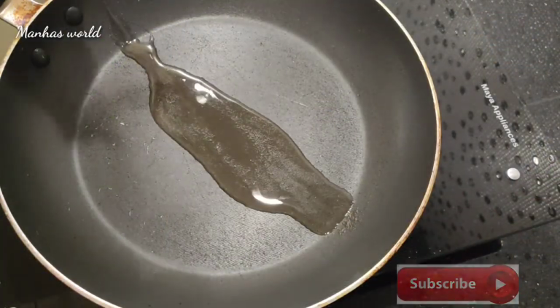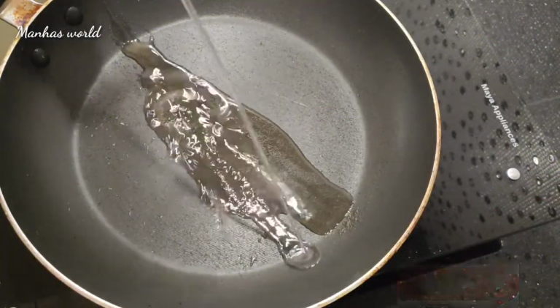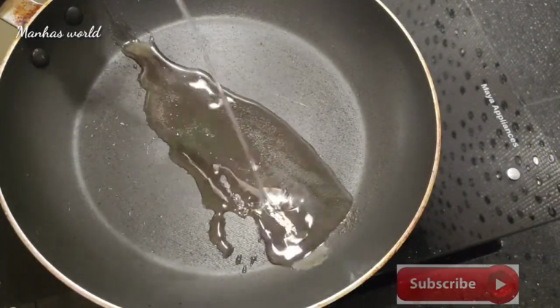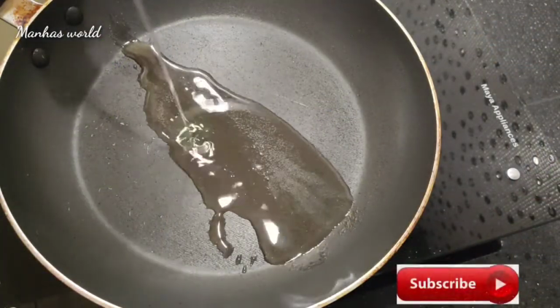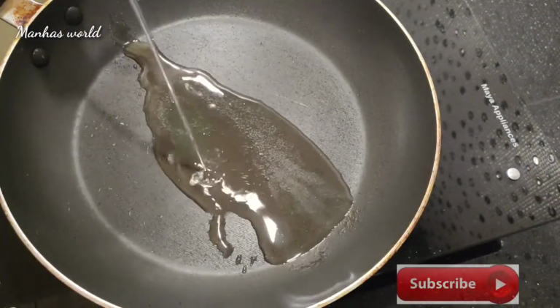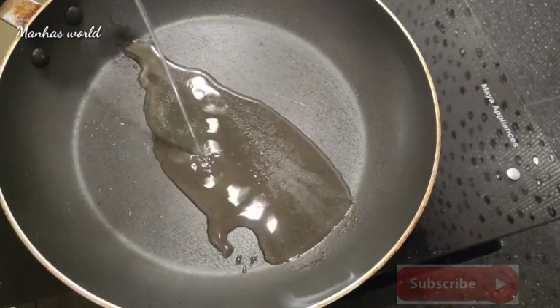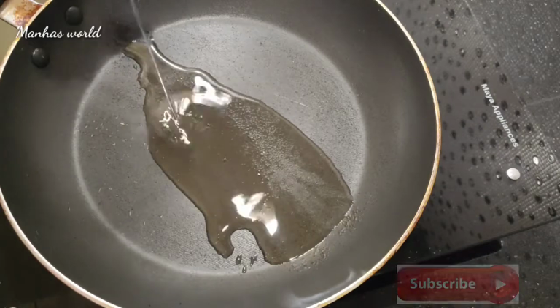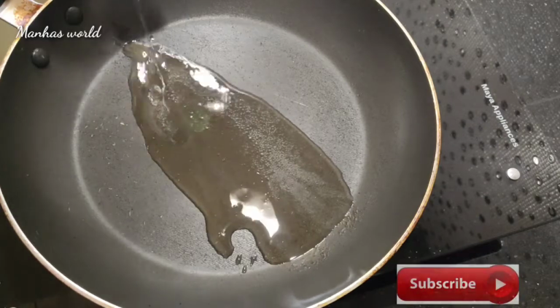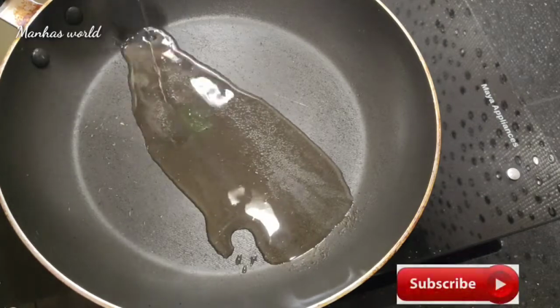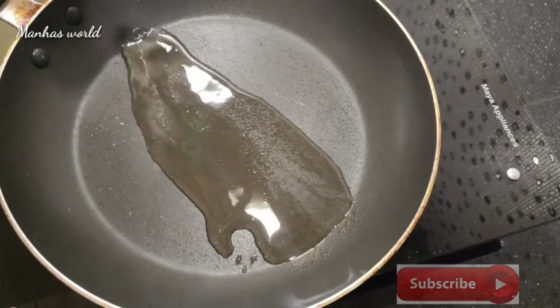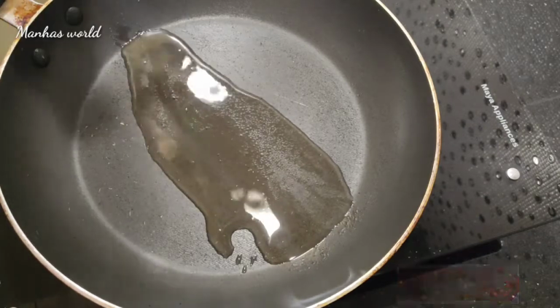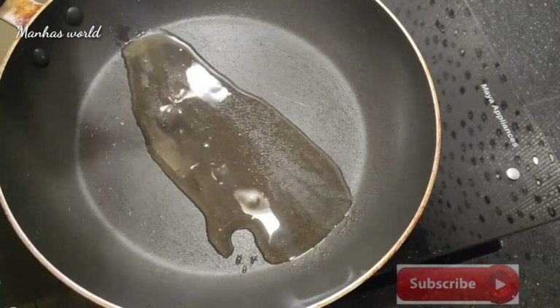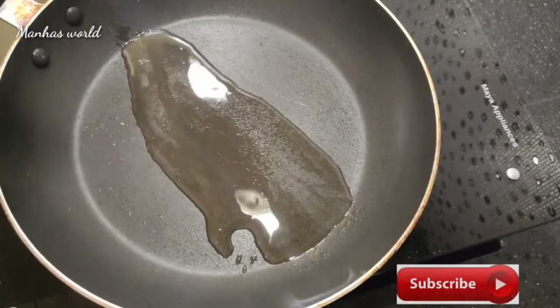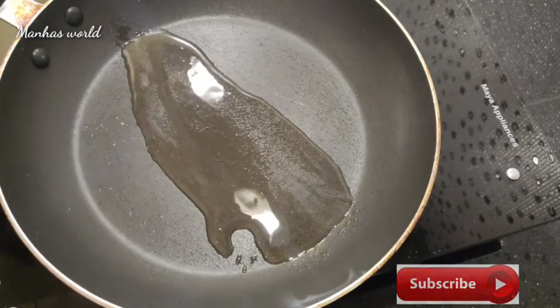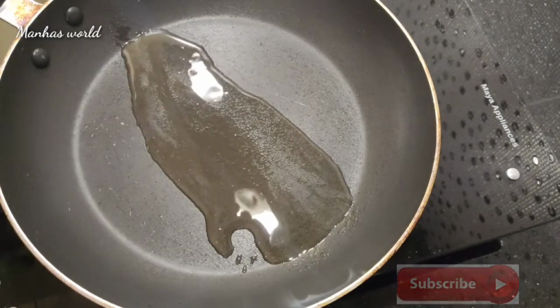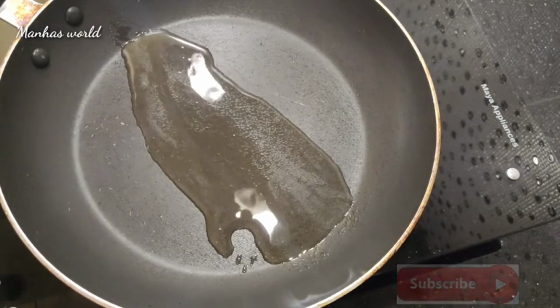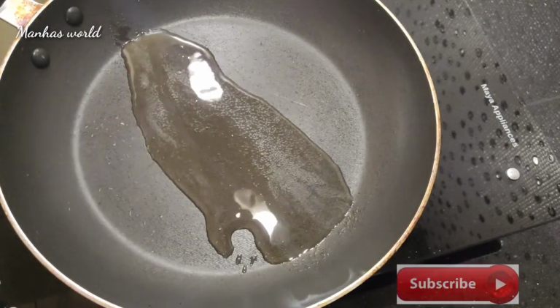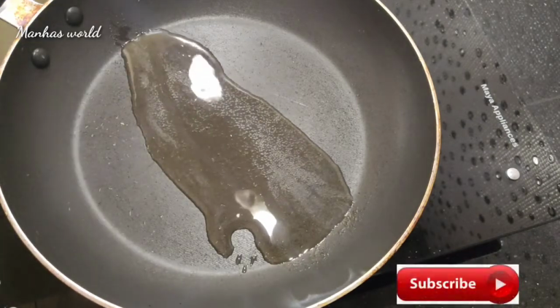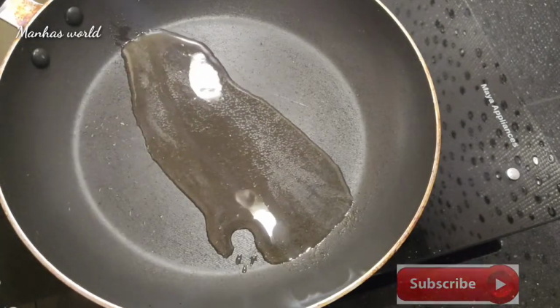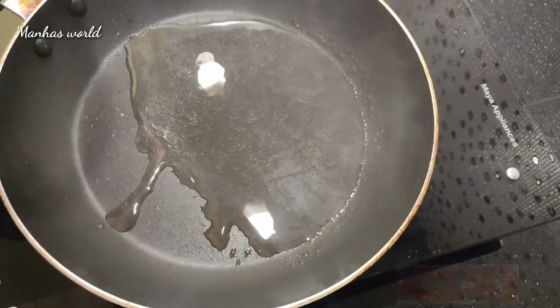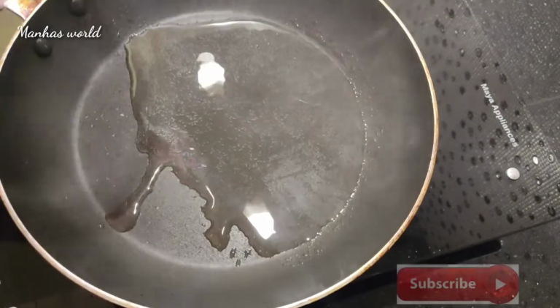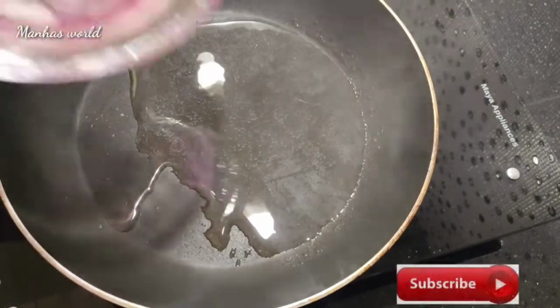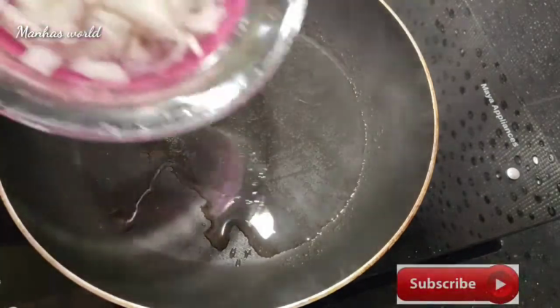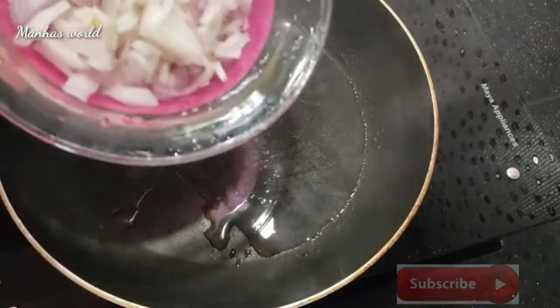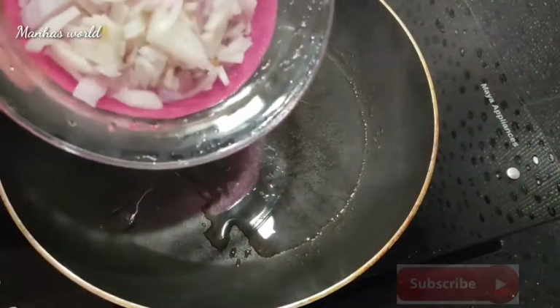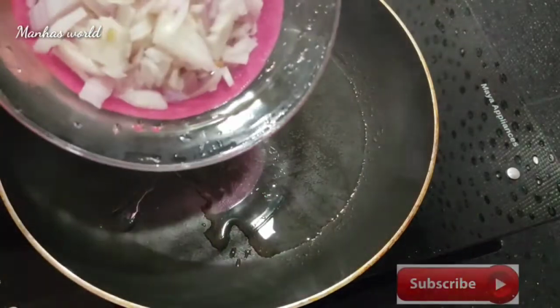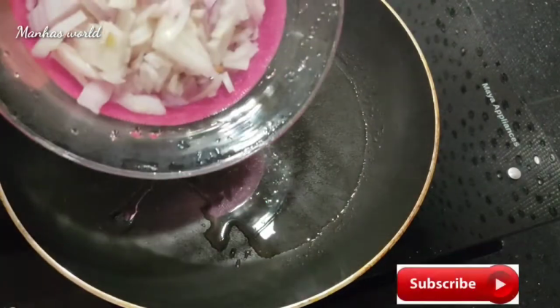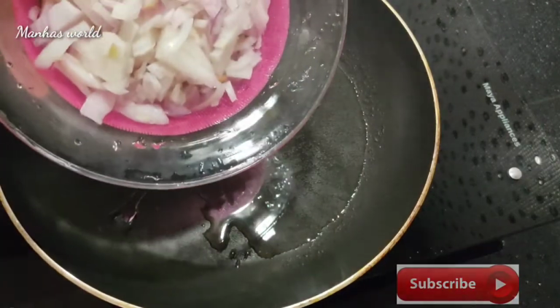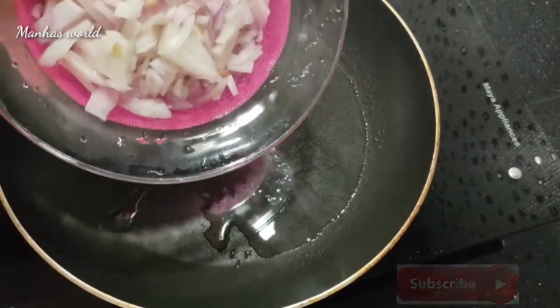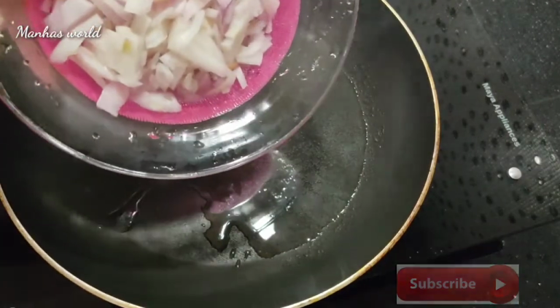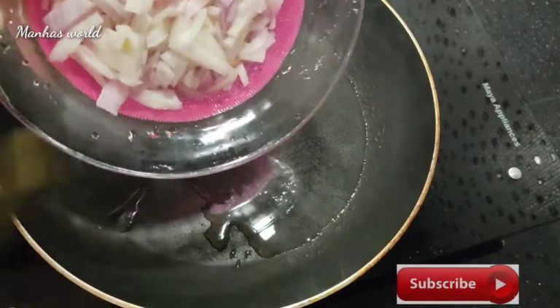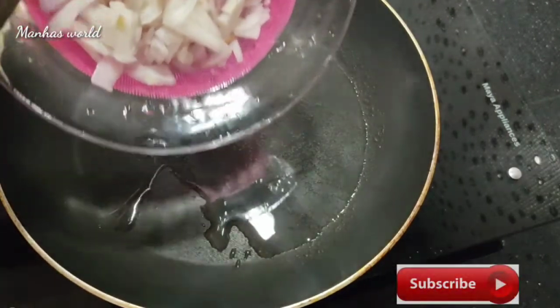Let's try the pan and cook for a long time. Put the pan in the pan. Put 2 ingredients in medium size.